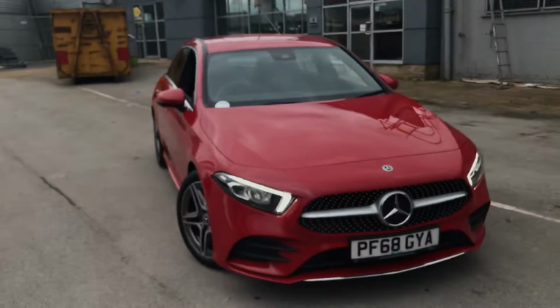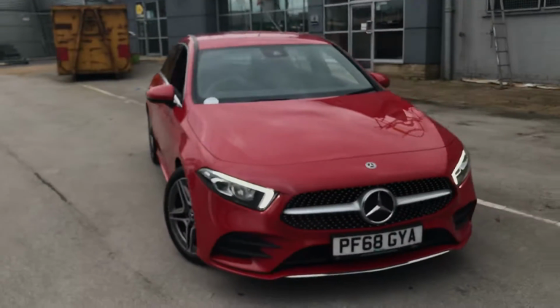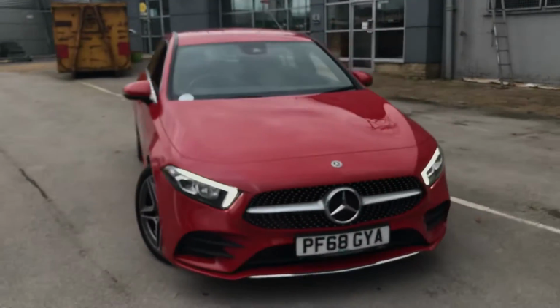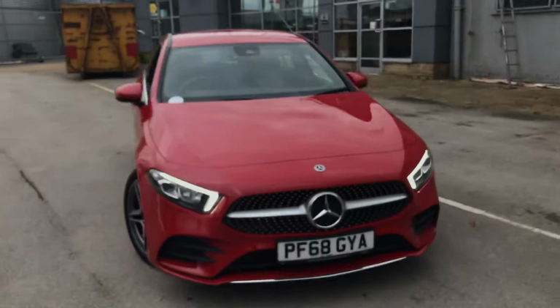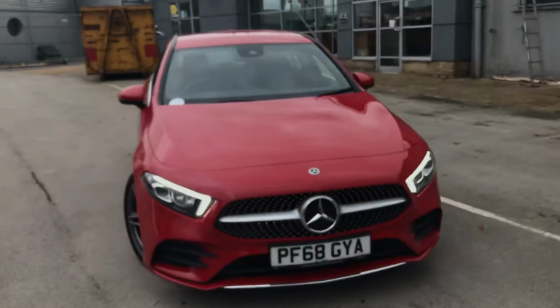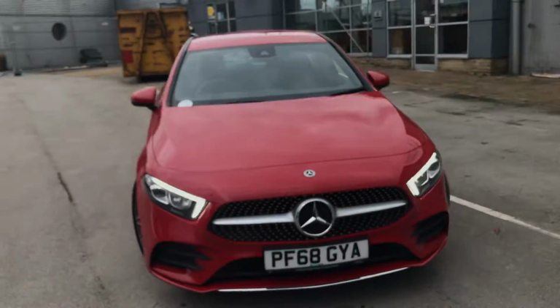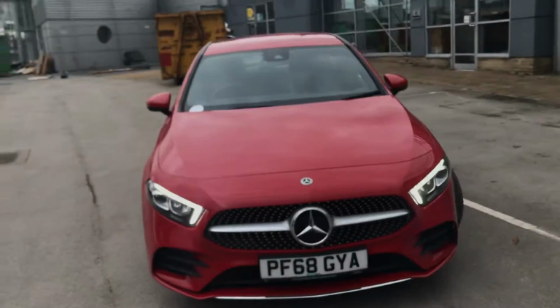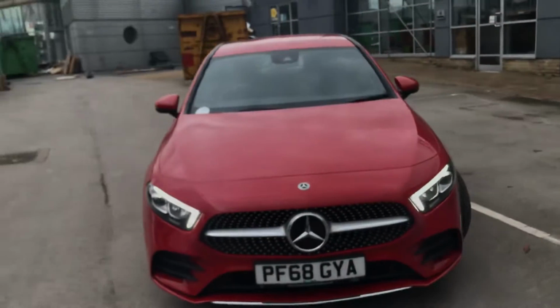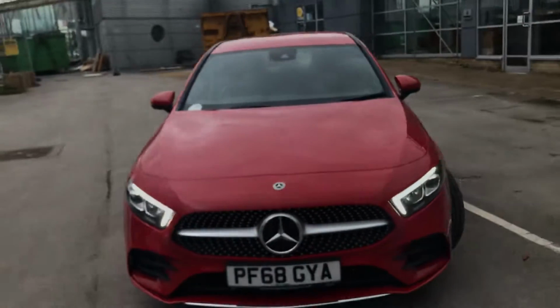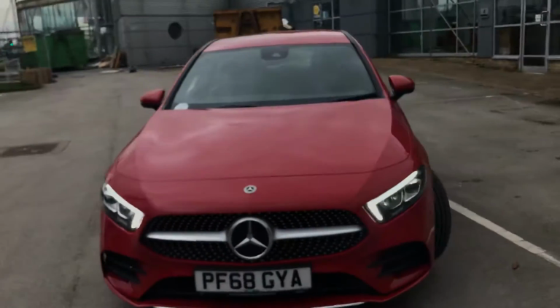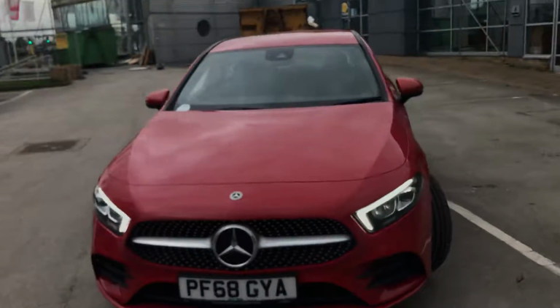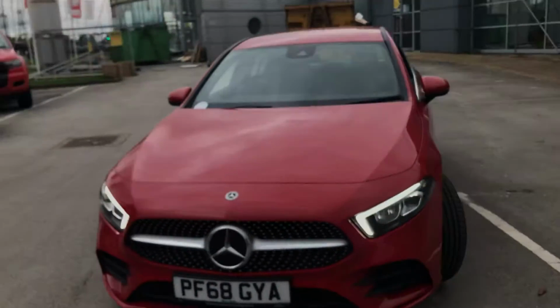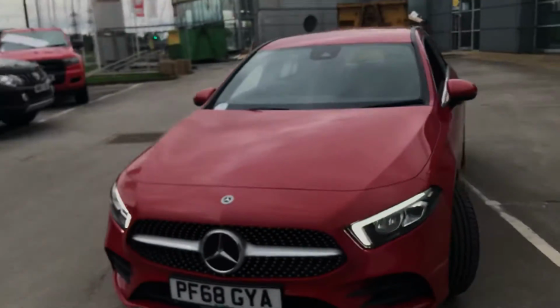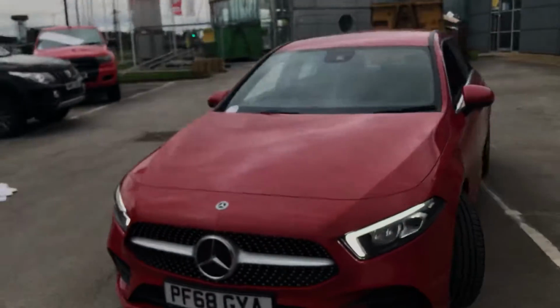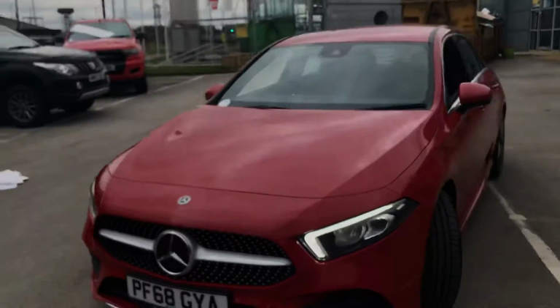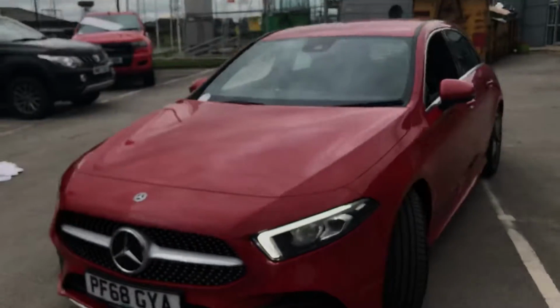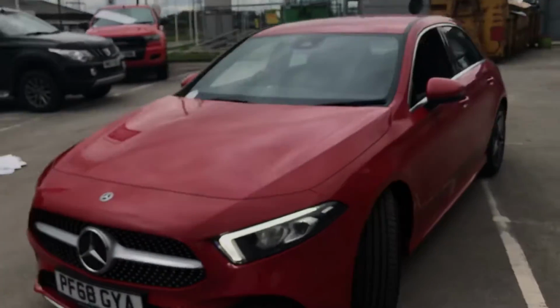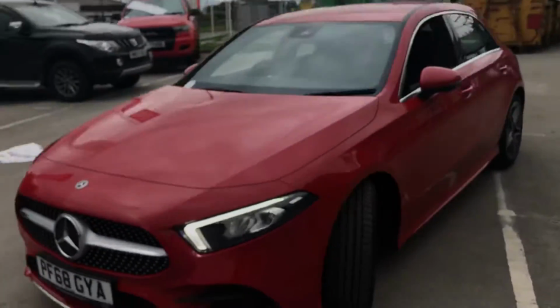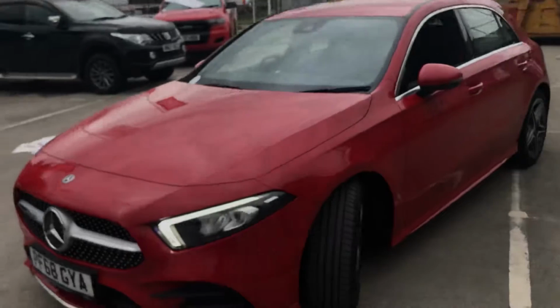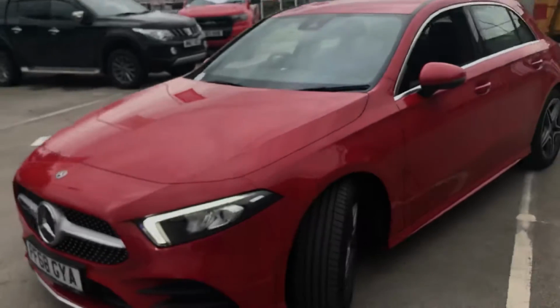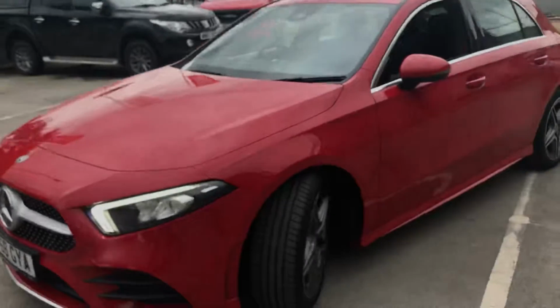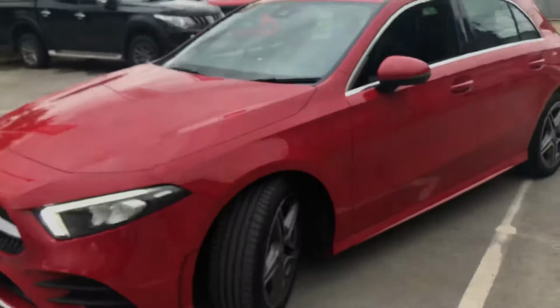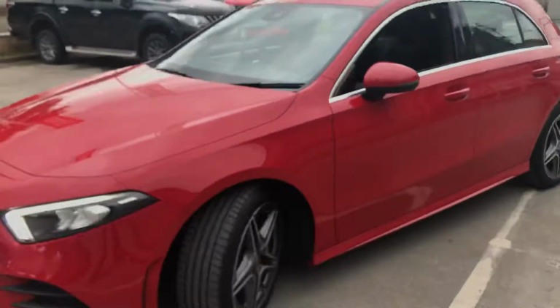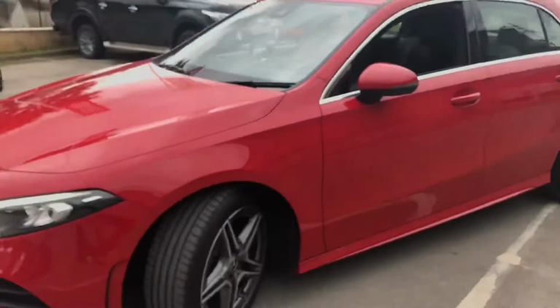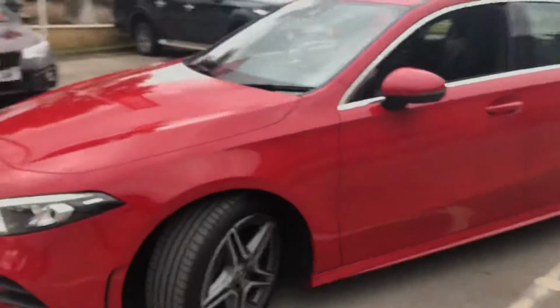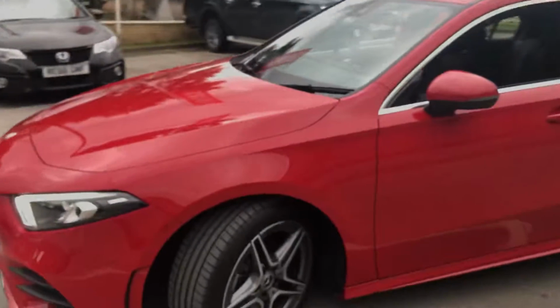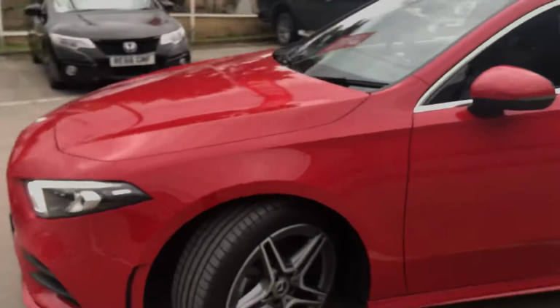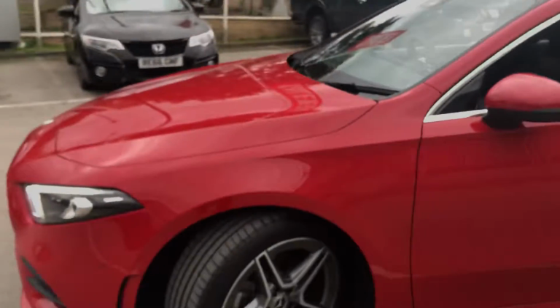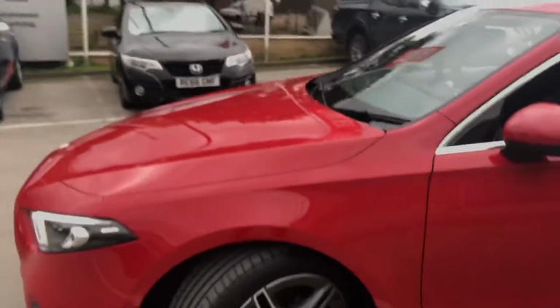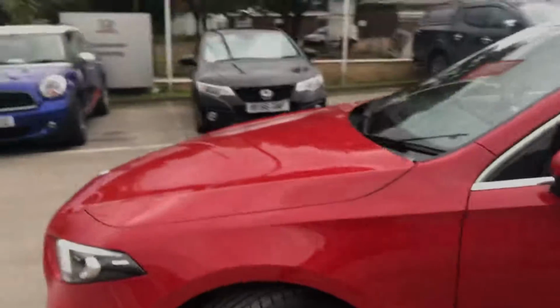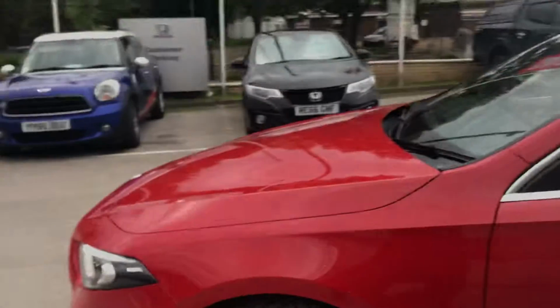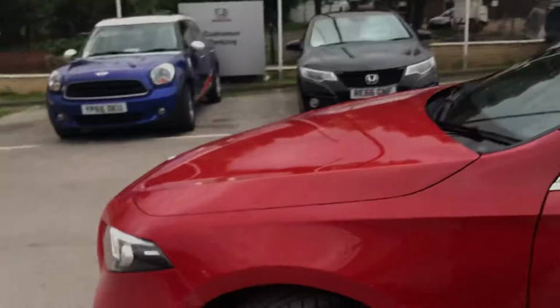Daytime running lights as well. Very nice condition inside and out.